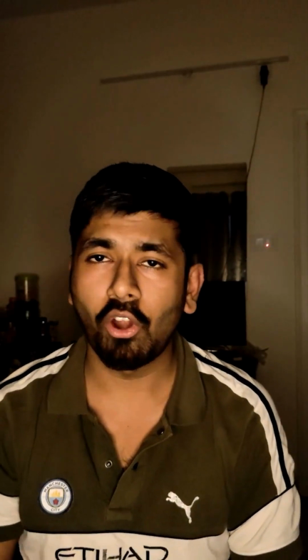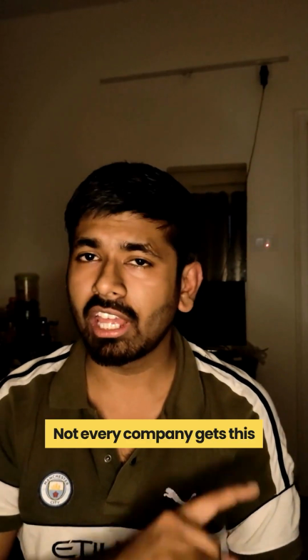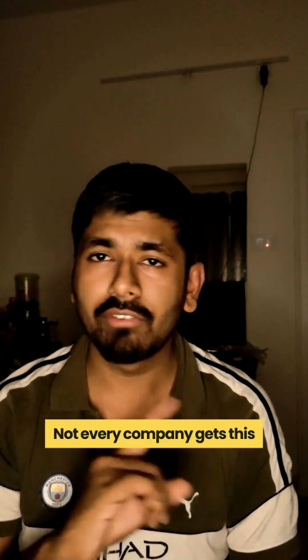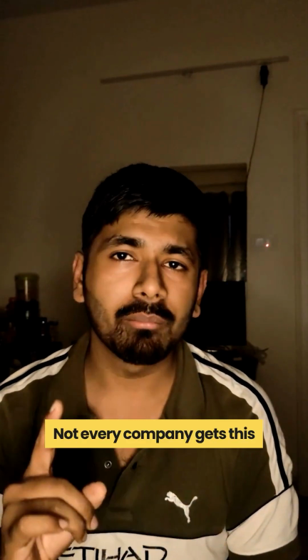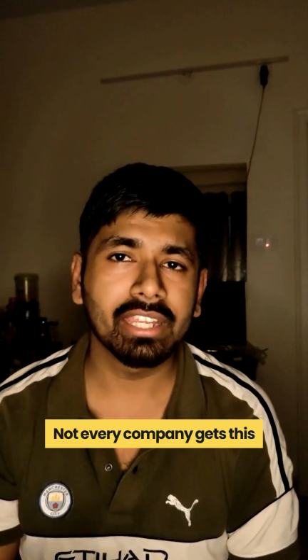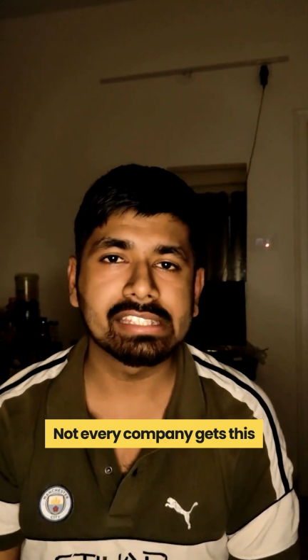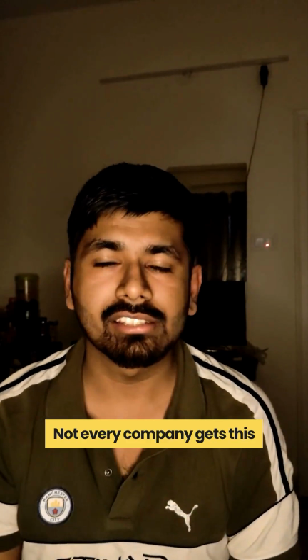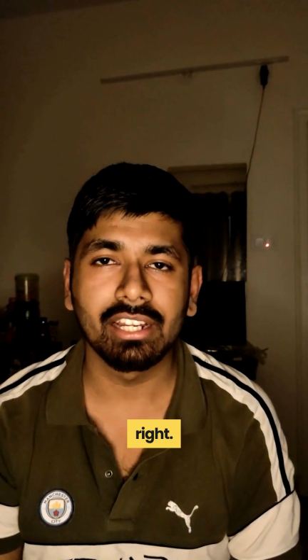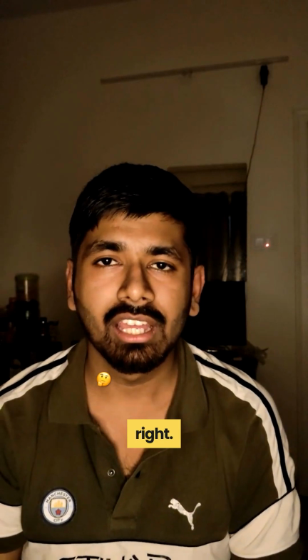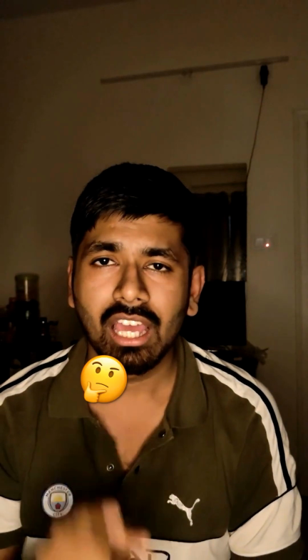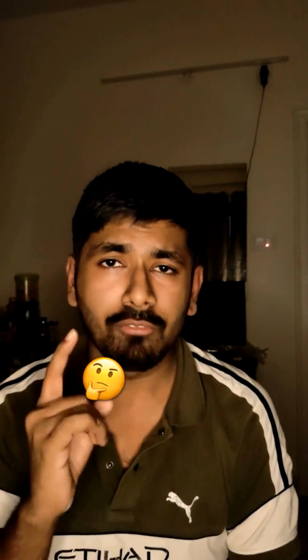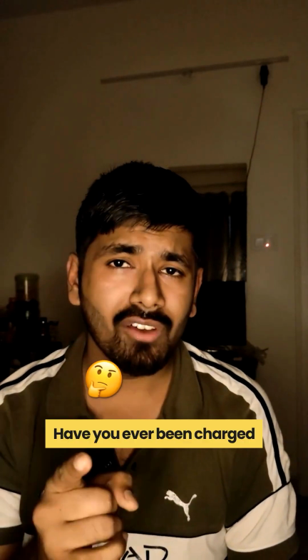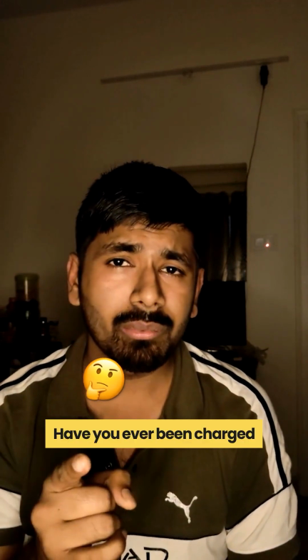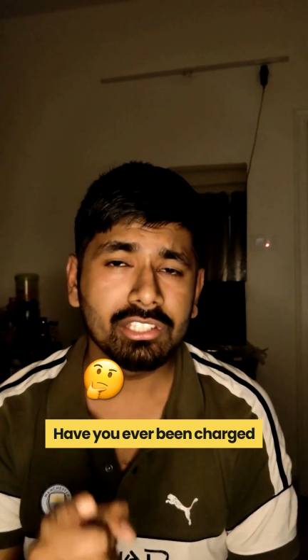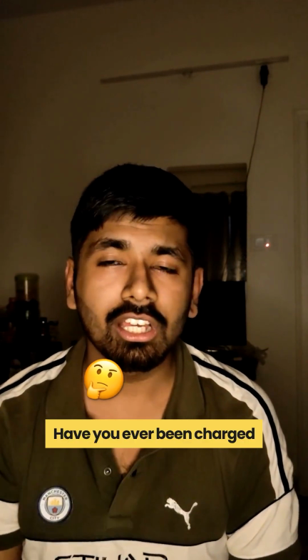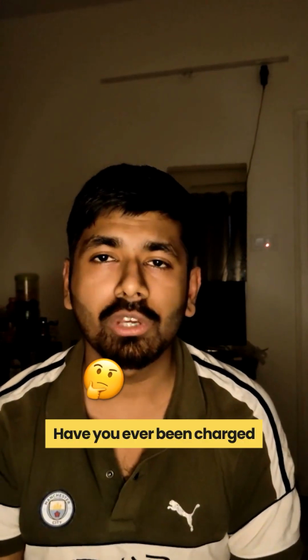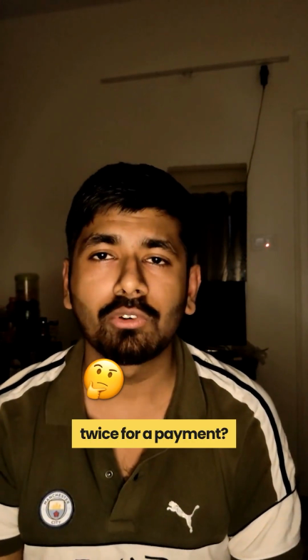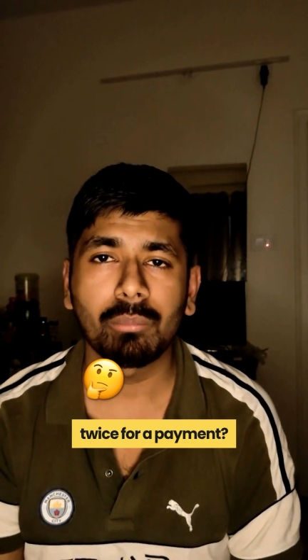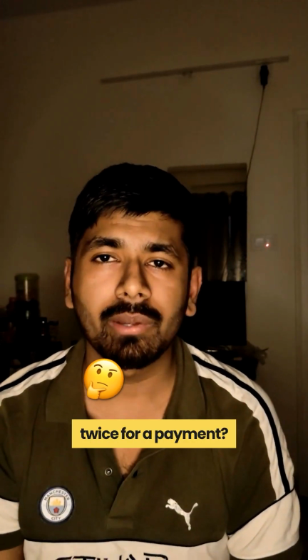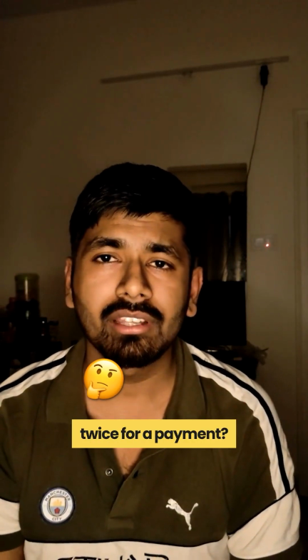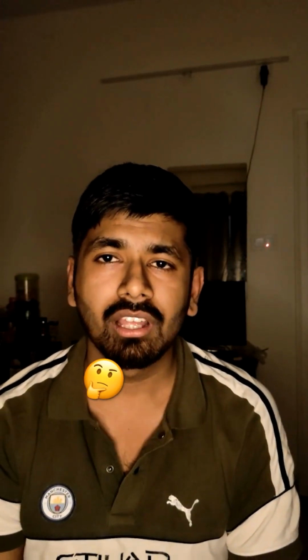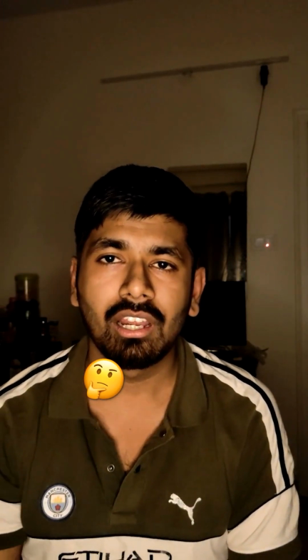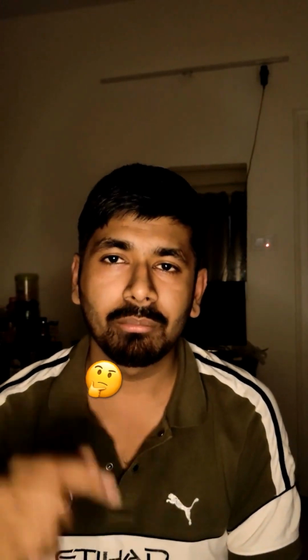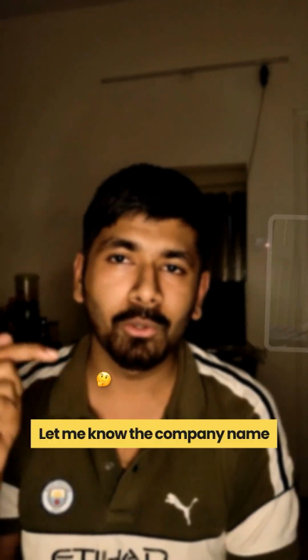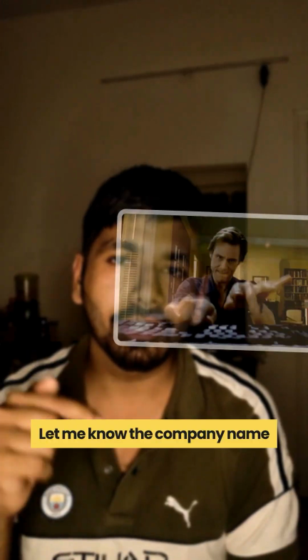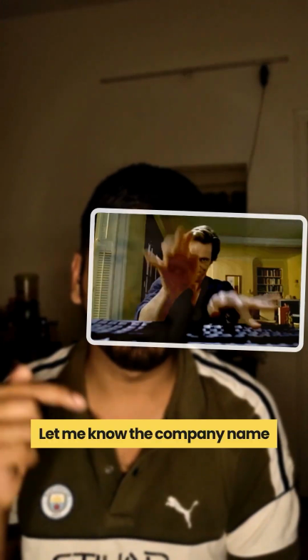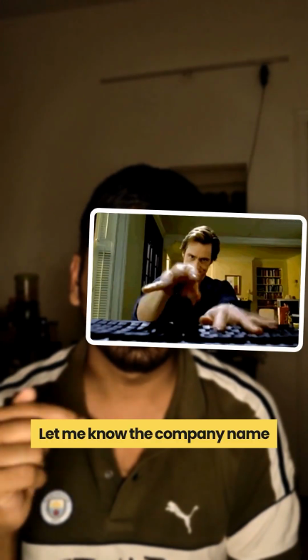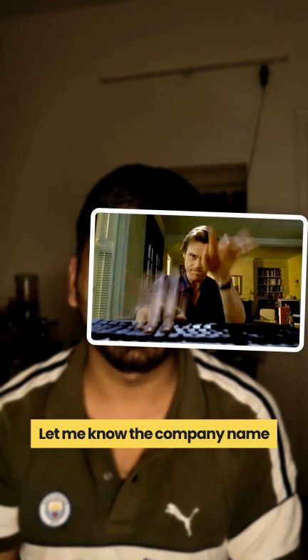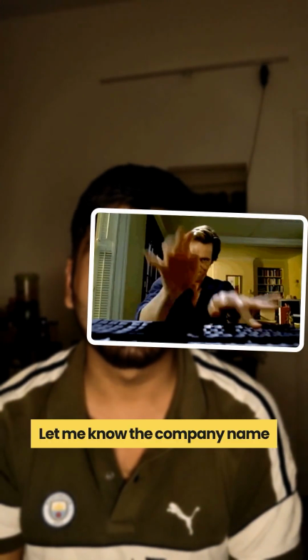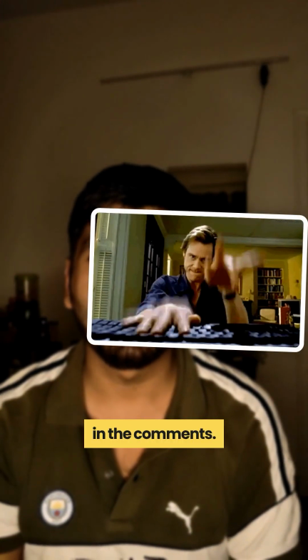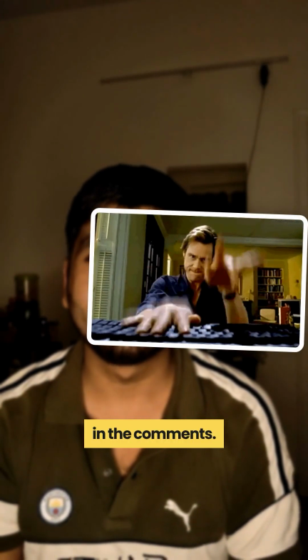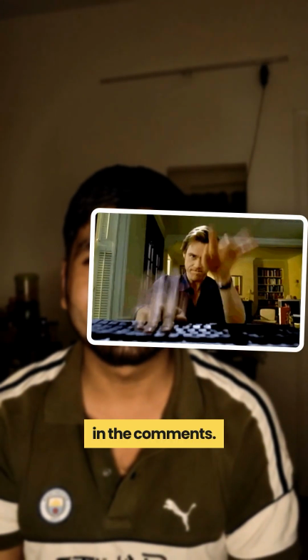Not every company gets this right. Have you ever been charged twice for a payment? Let me know the company name in the comments.